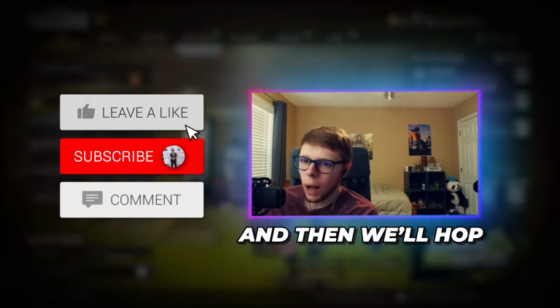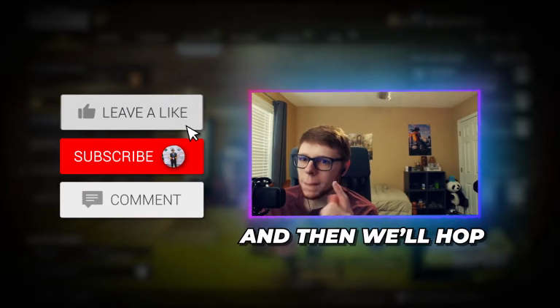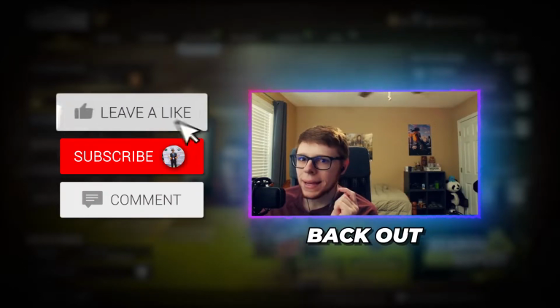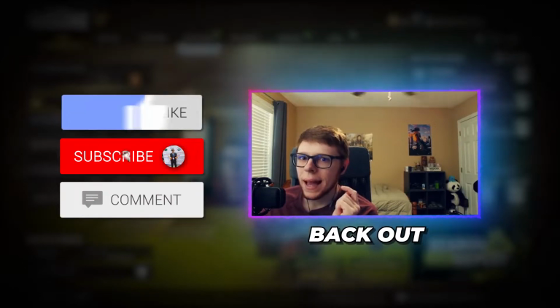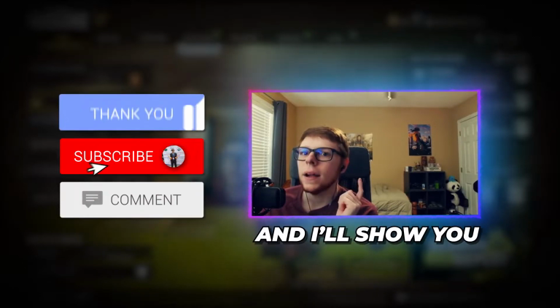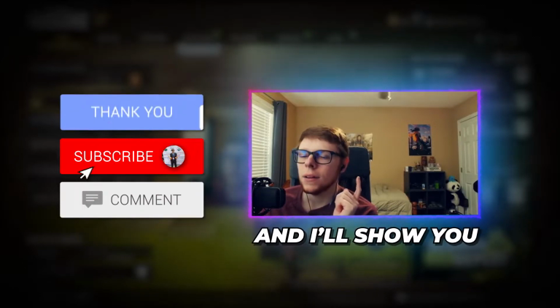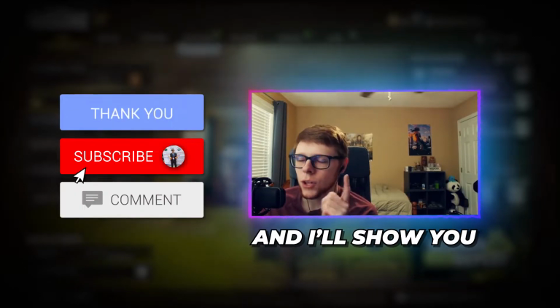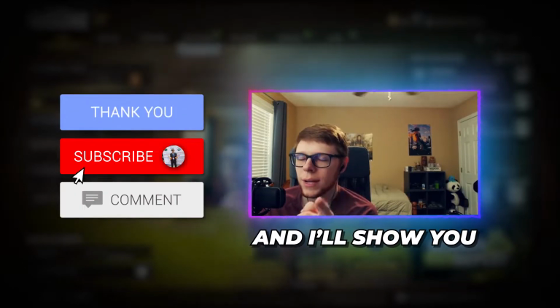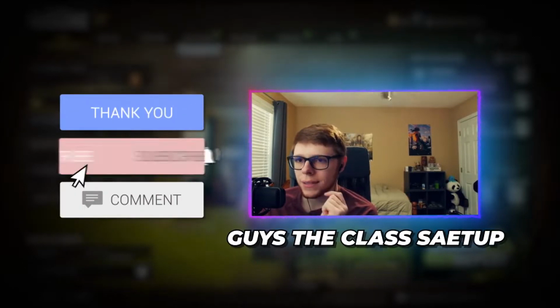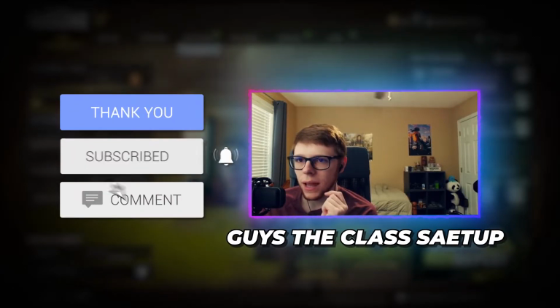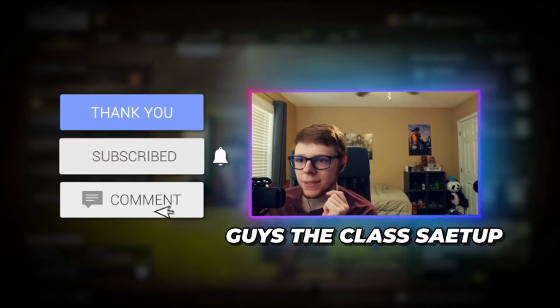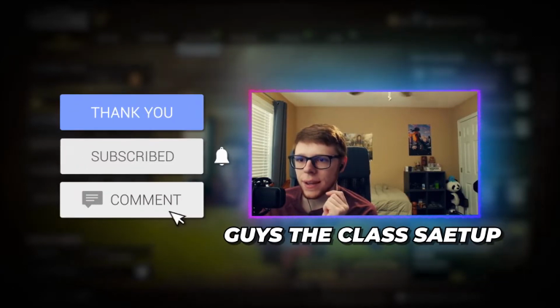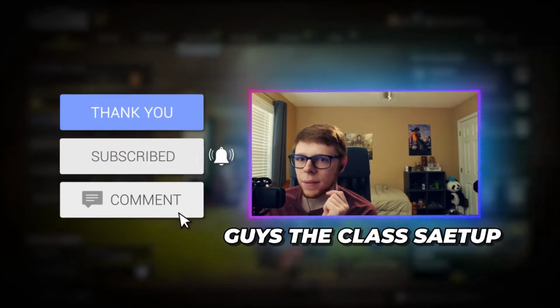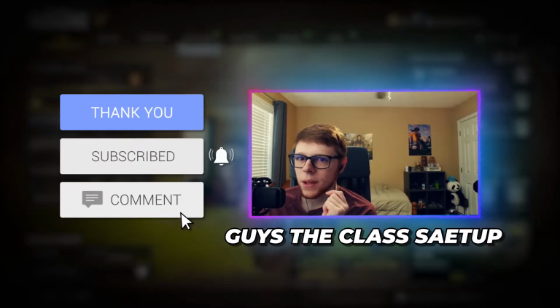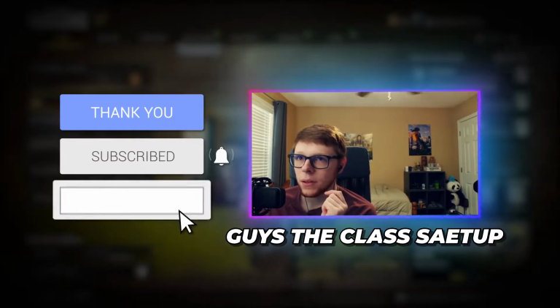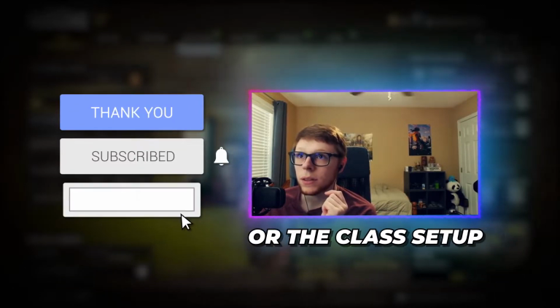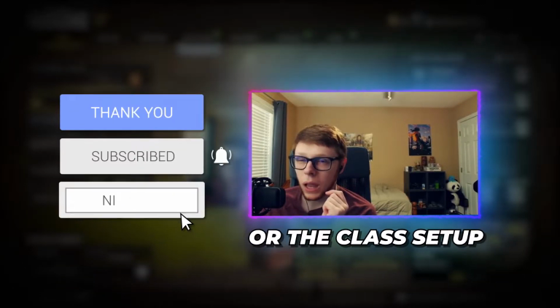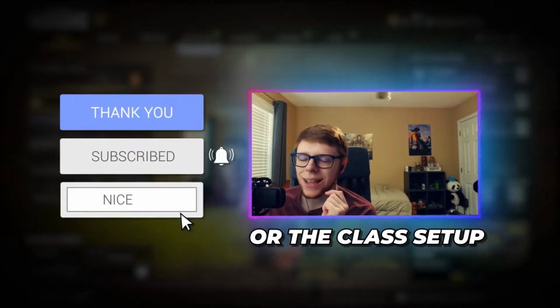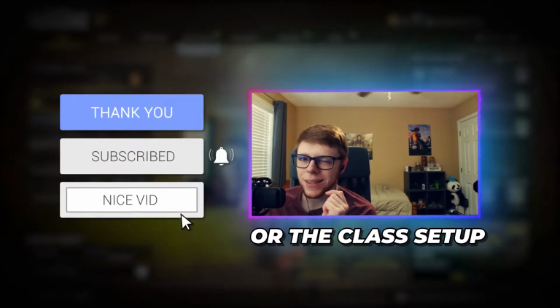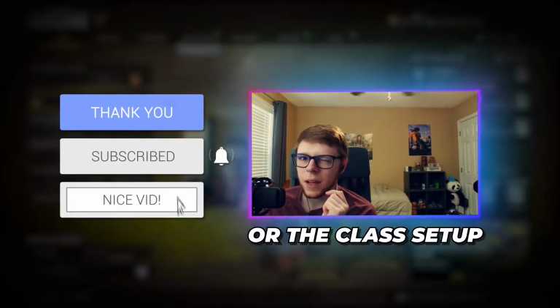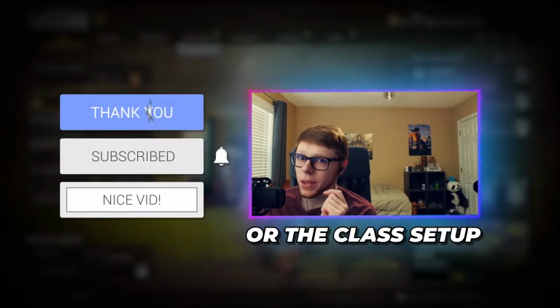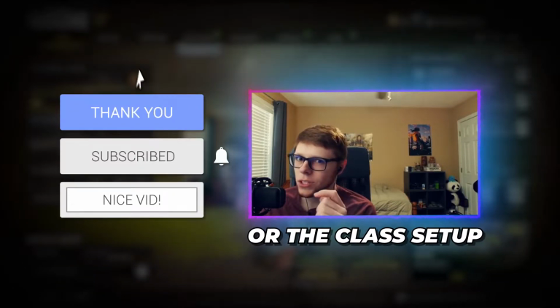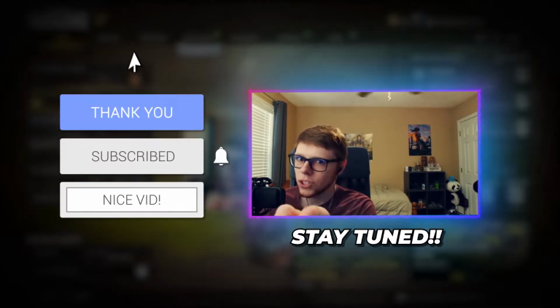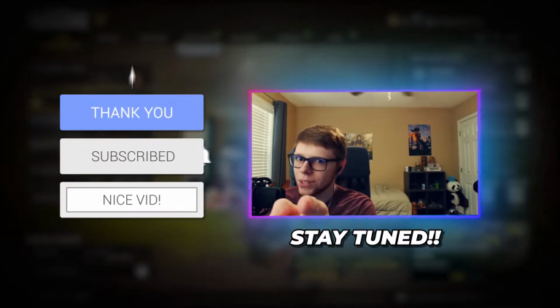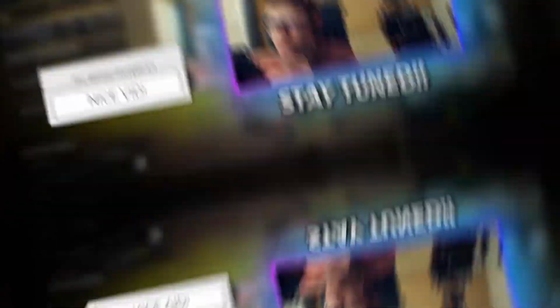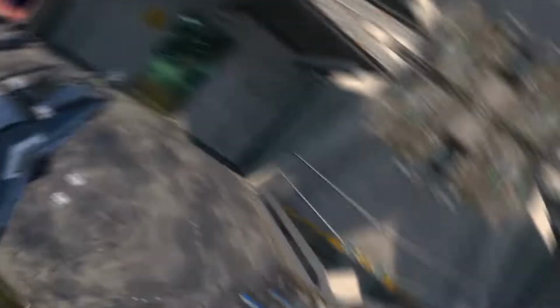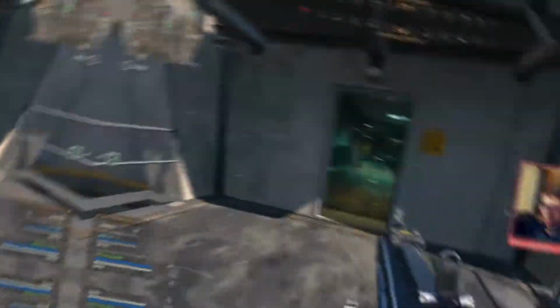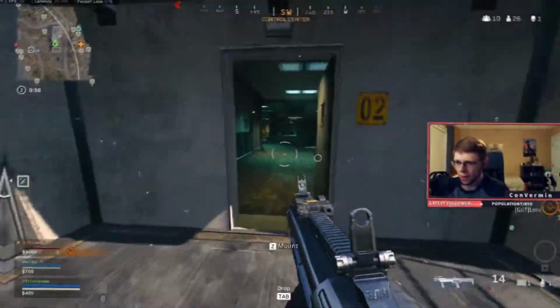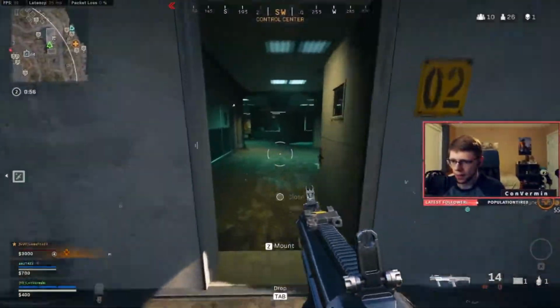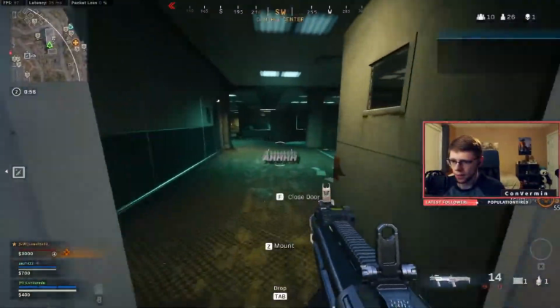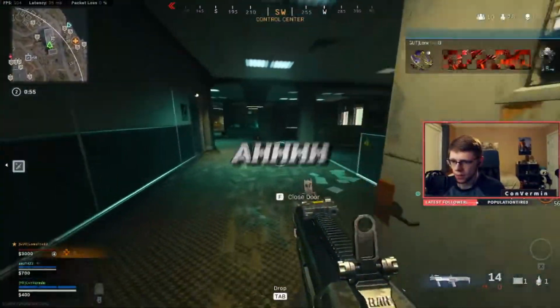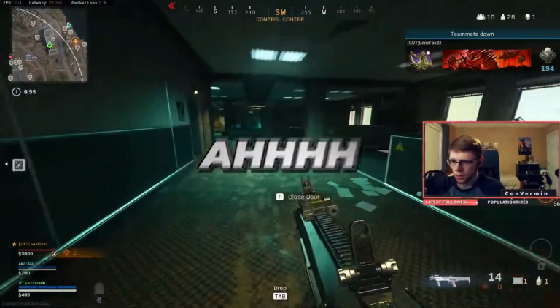Let's hop into the gameplay really quick and then we'll hop back out and I'll show you guys the class setup. Stay tuned.